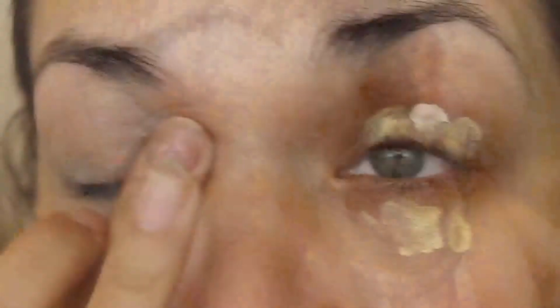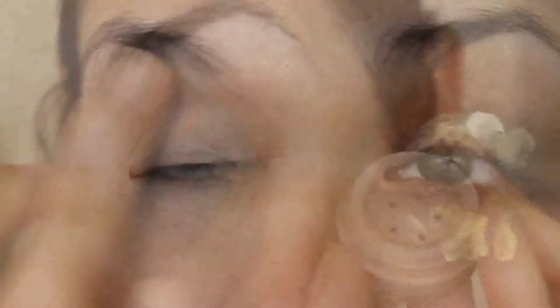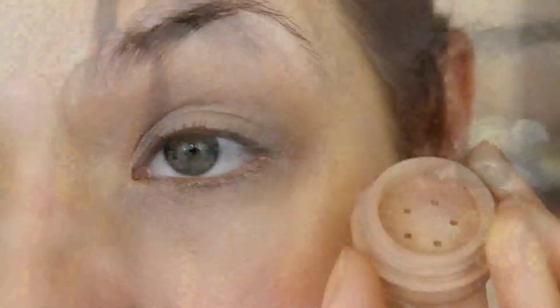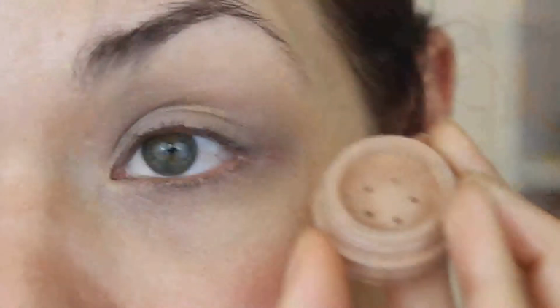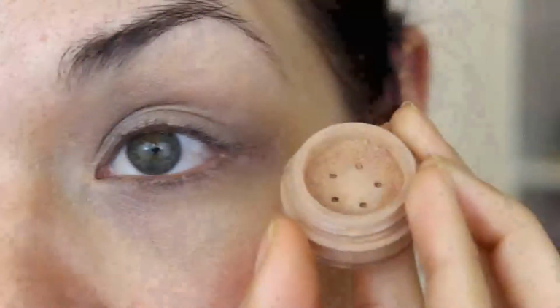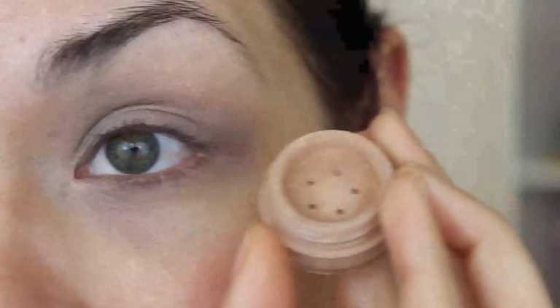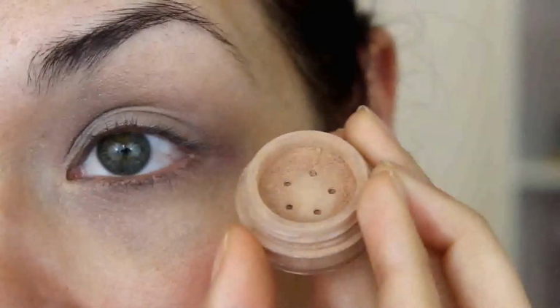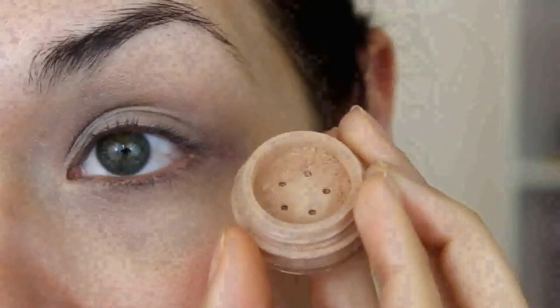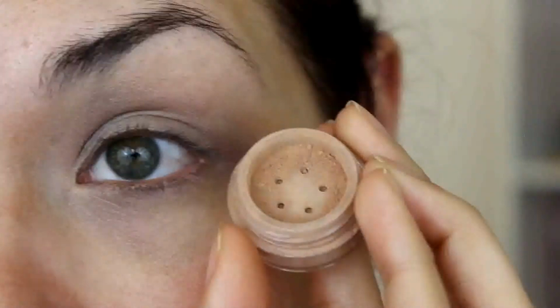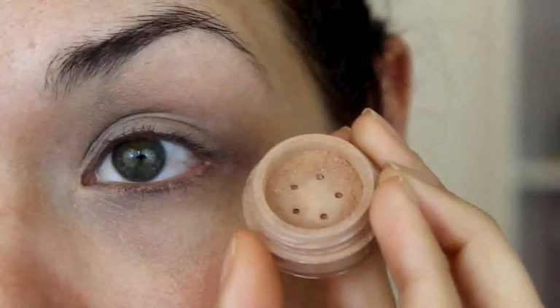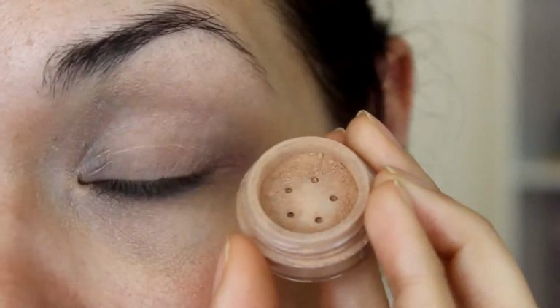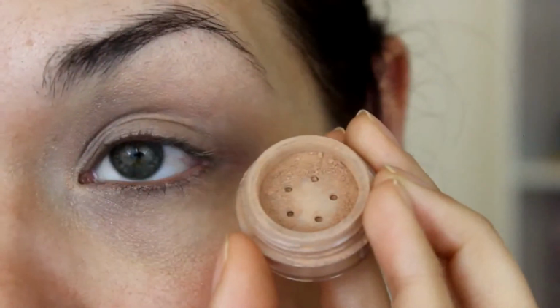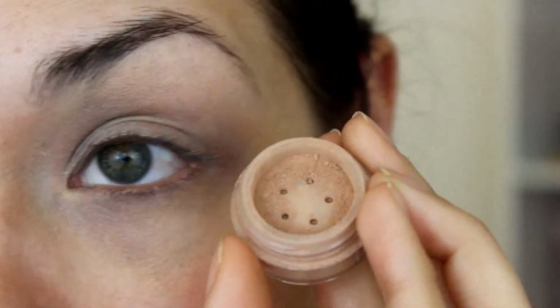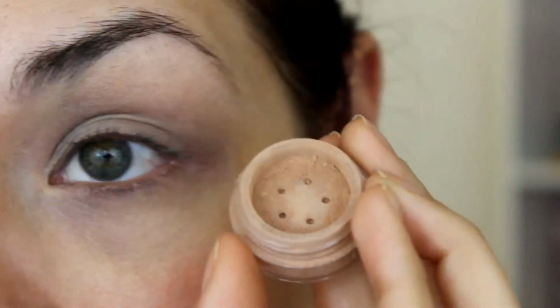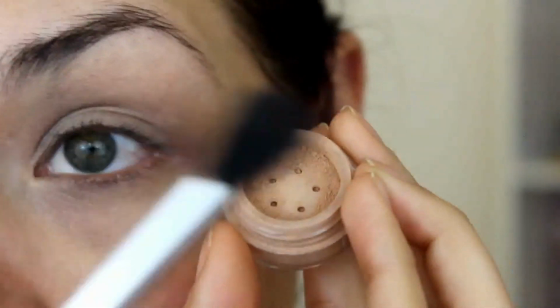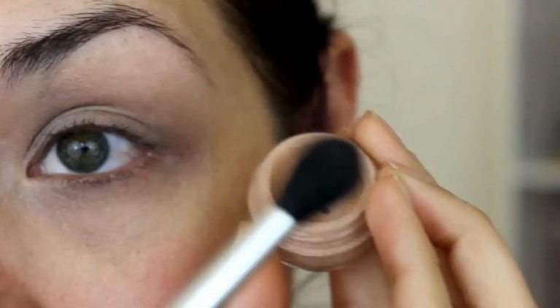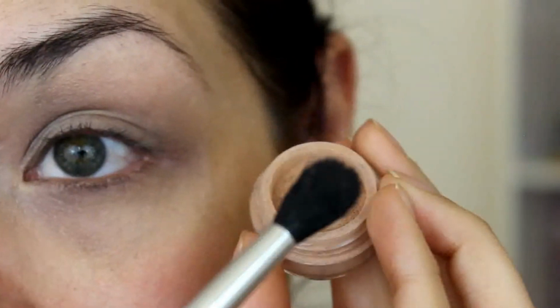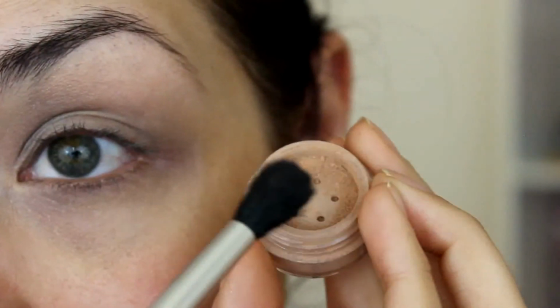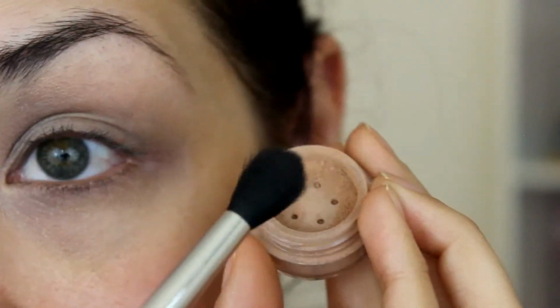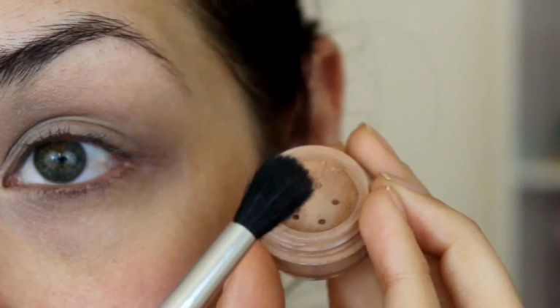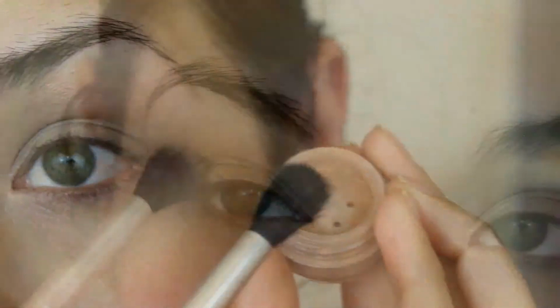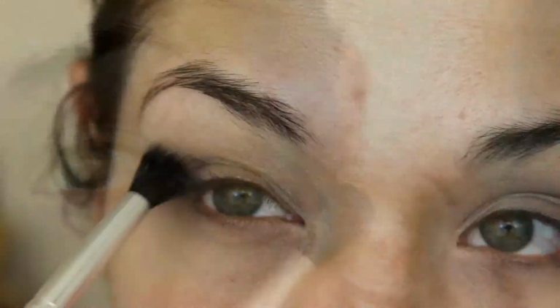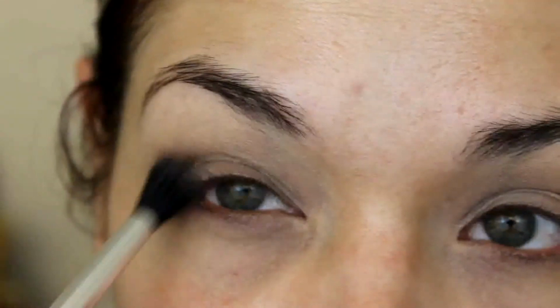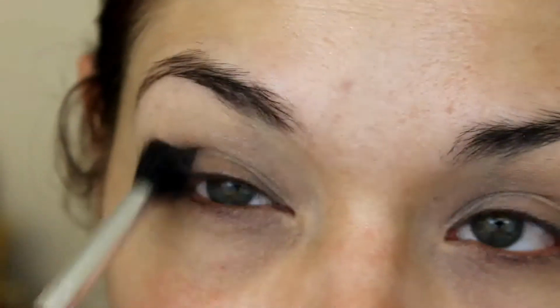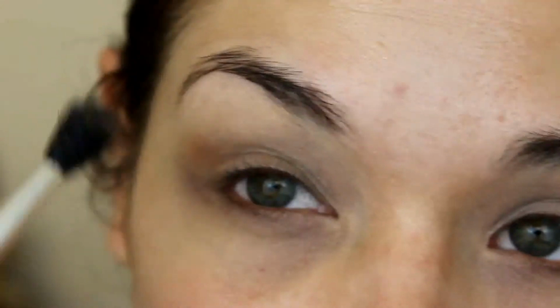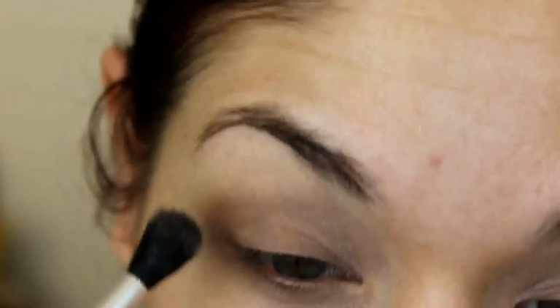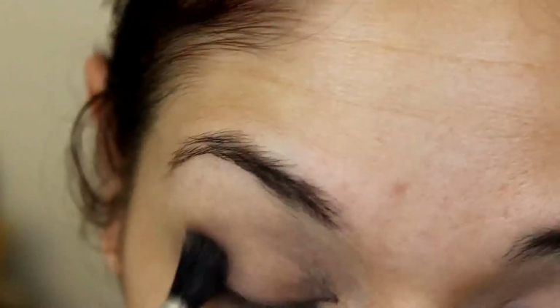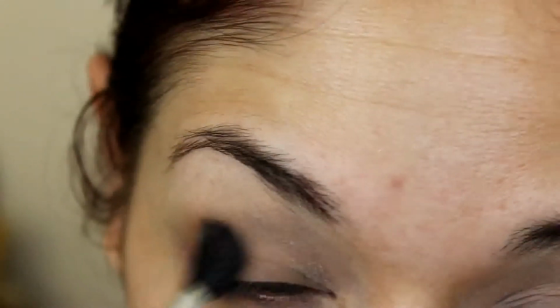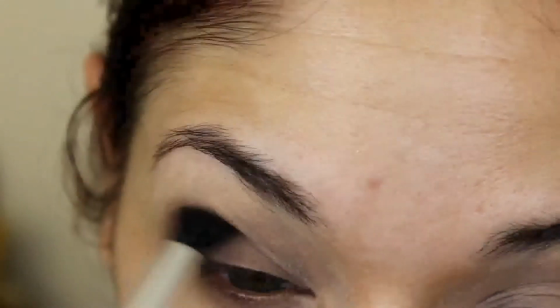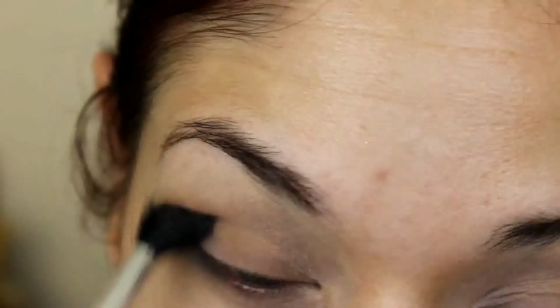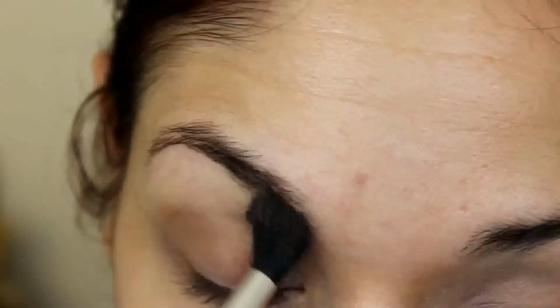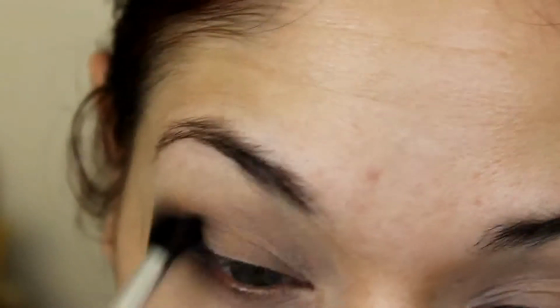Next, going in with NBA Cosmetics loose shadow in Ochre and a blending brush, I'm just going to take that to my crease.